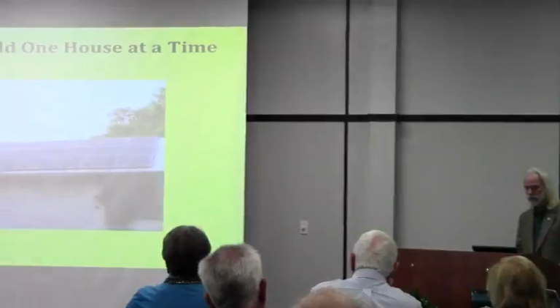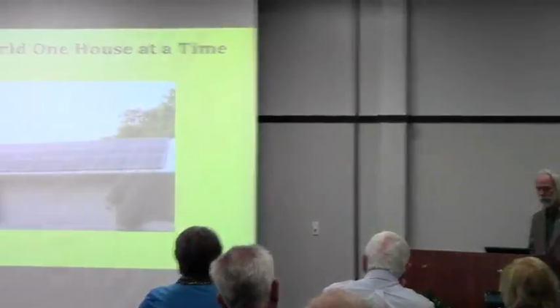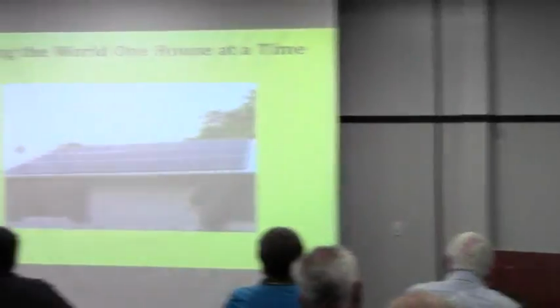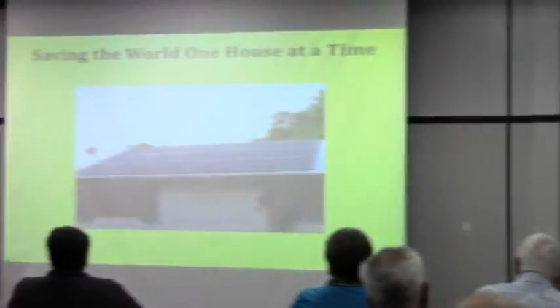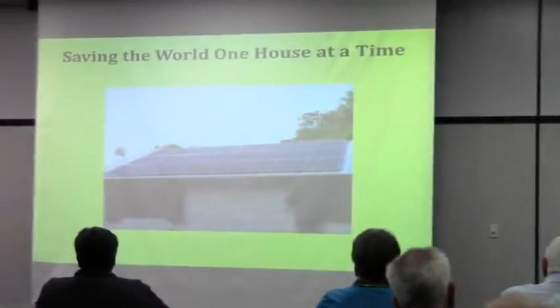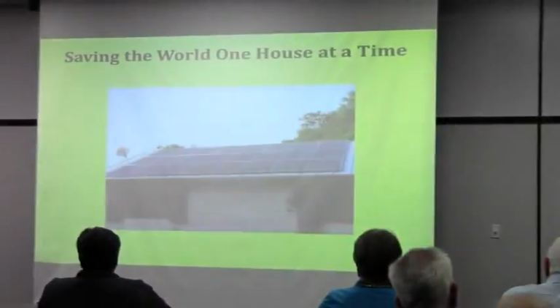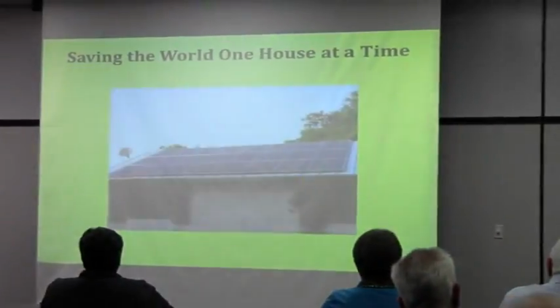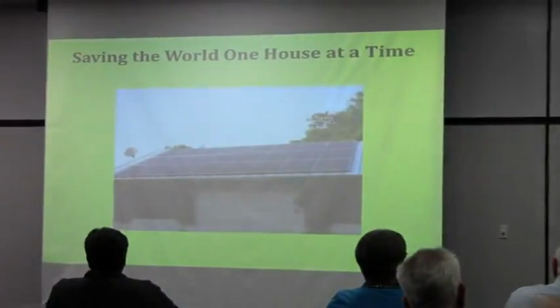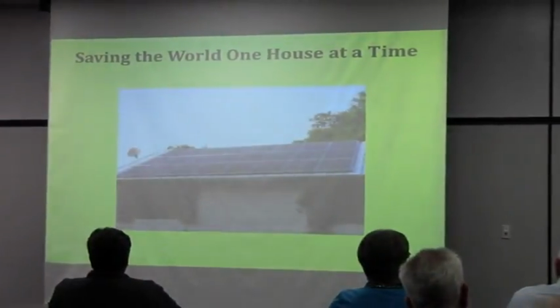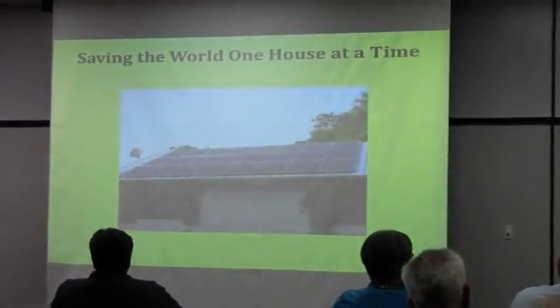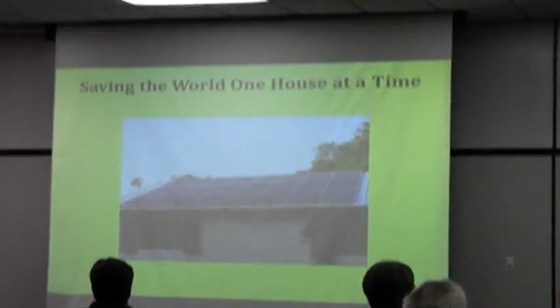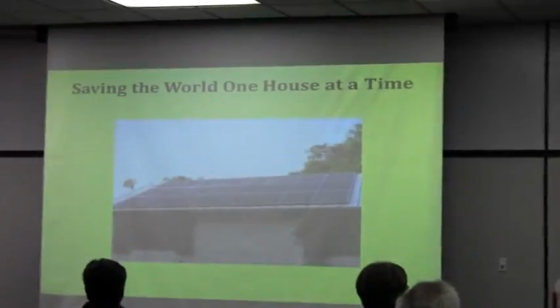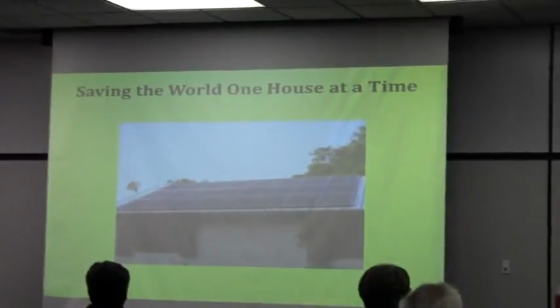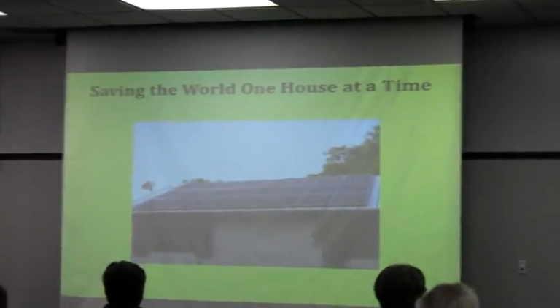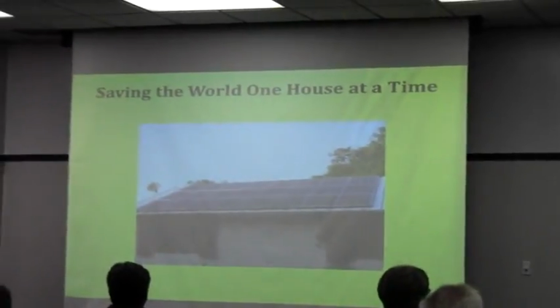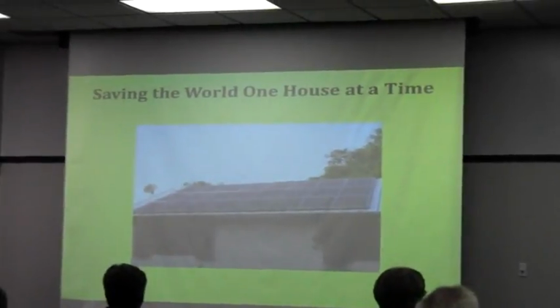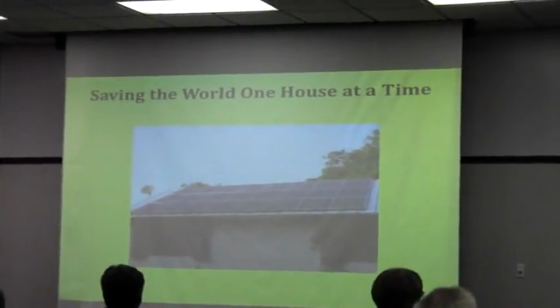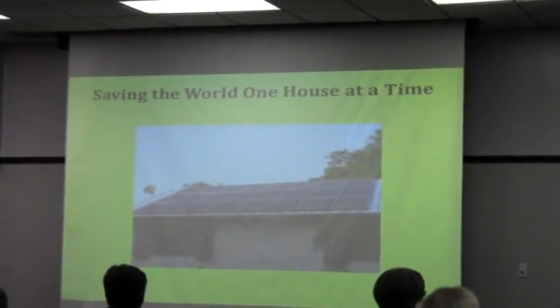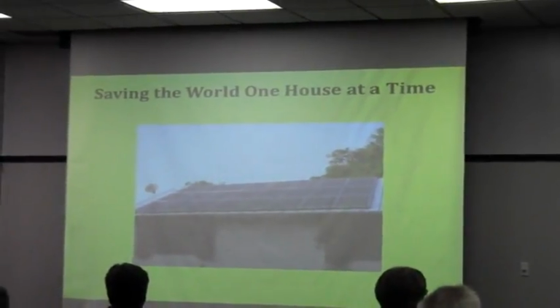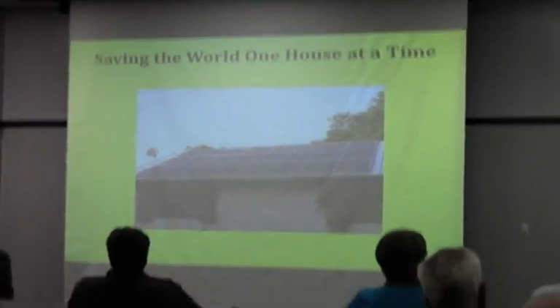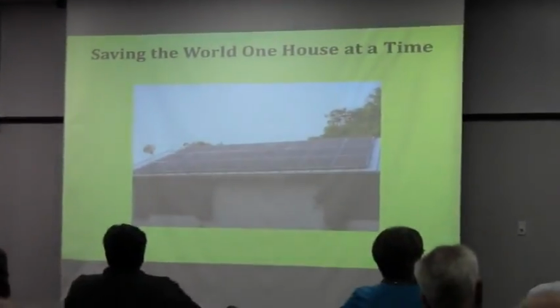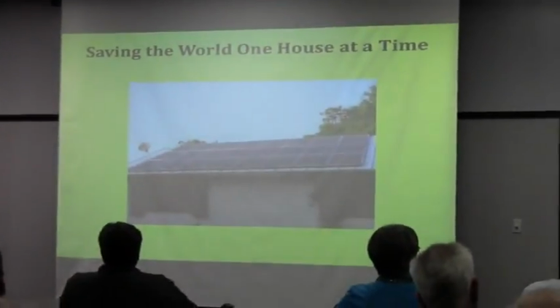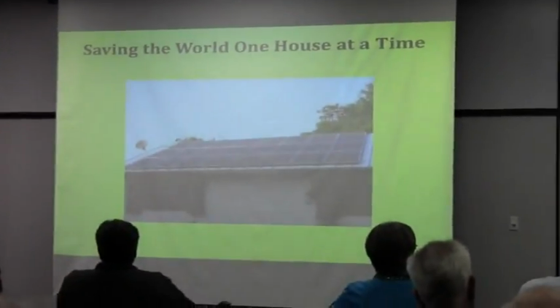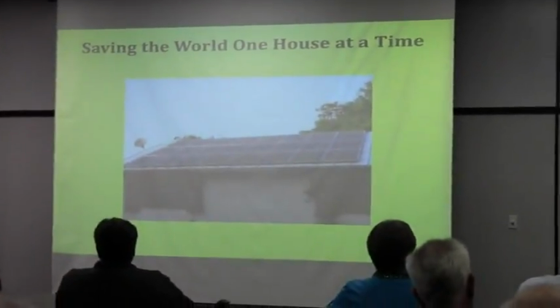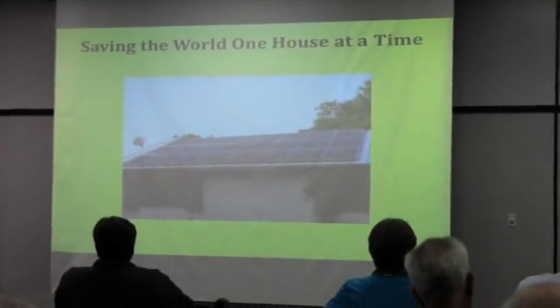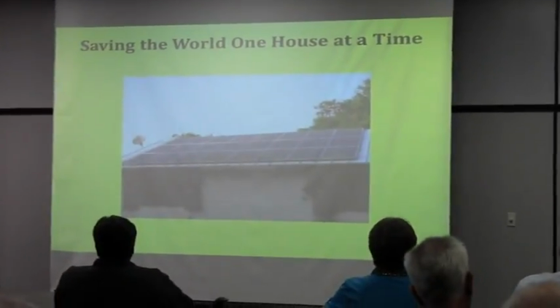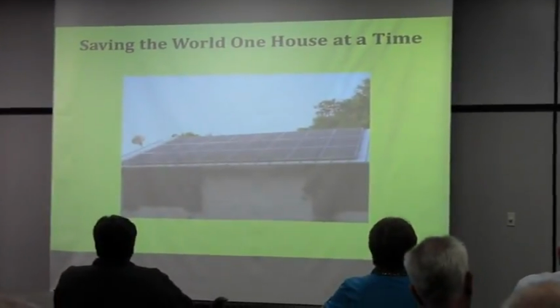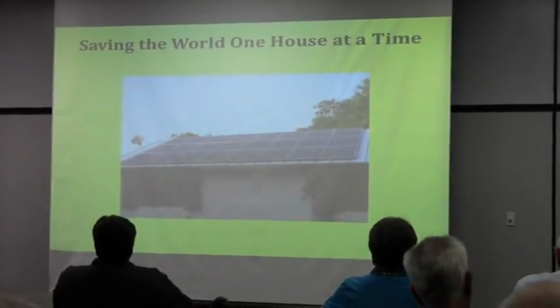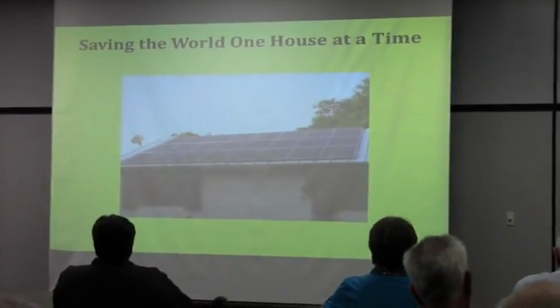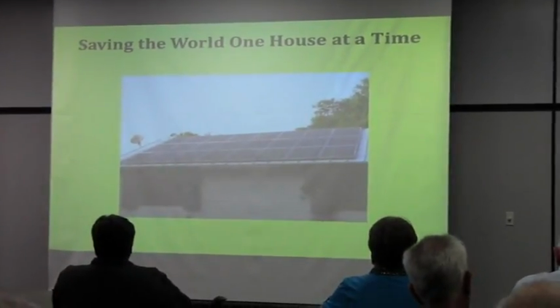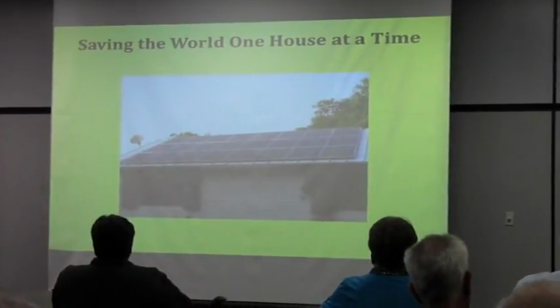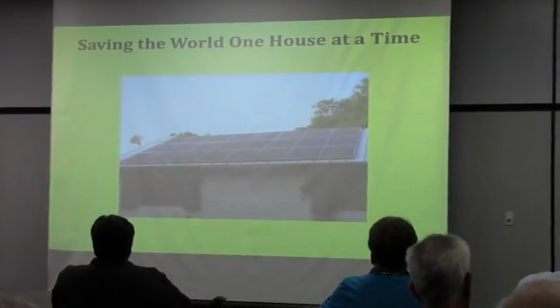I have a system — 28 panels, 230 watts each, took three days to install.